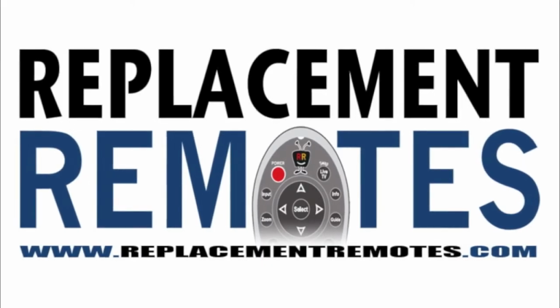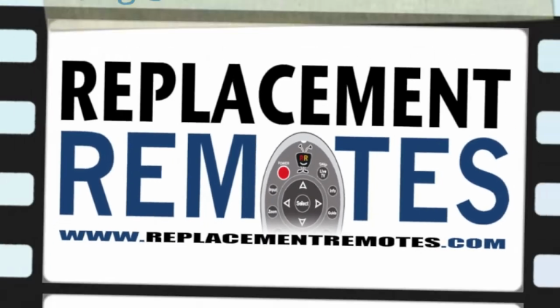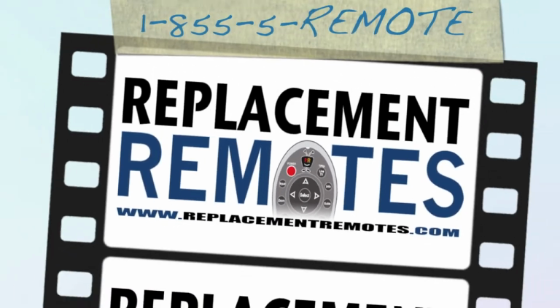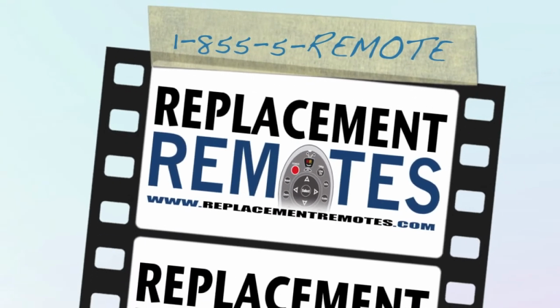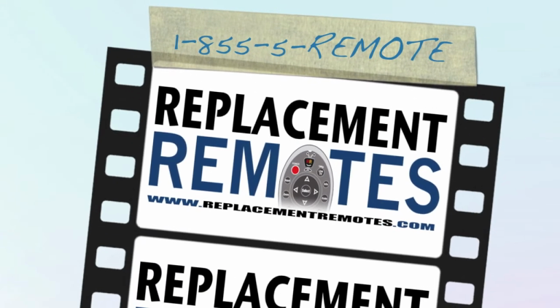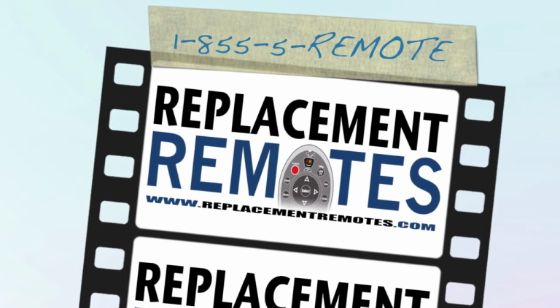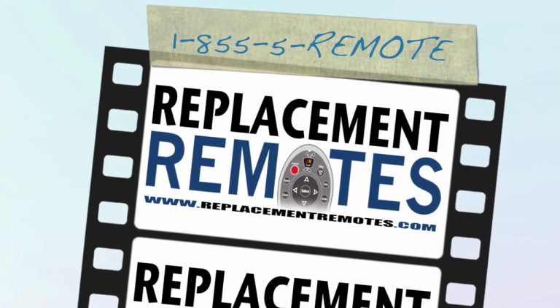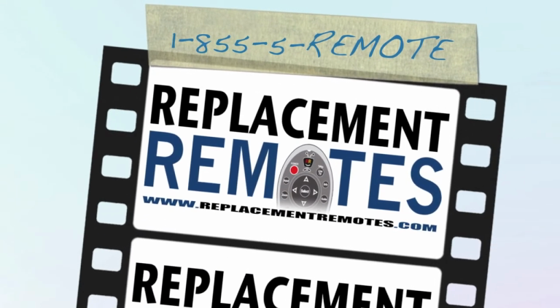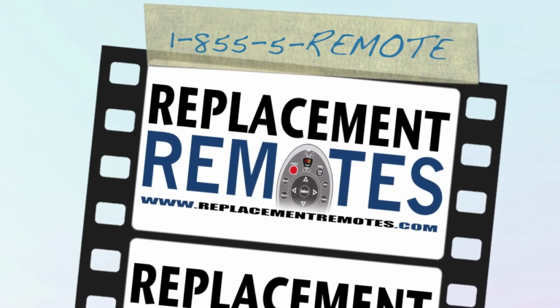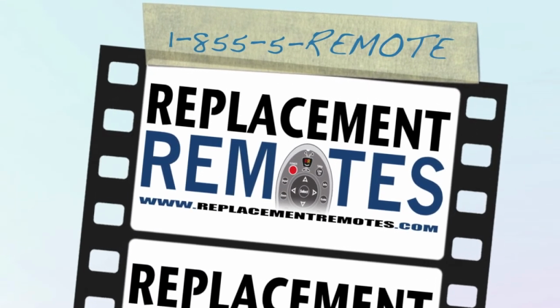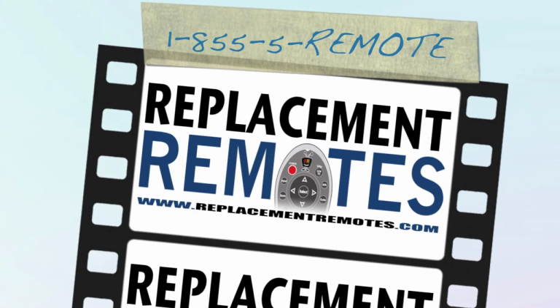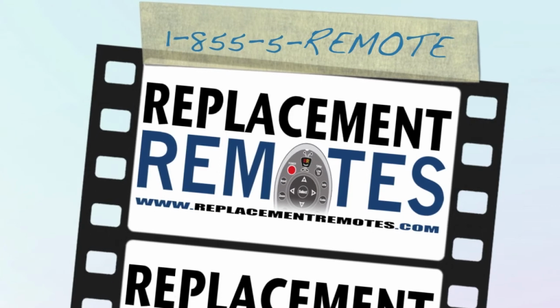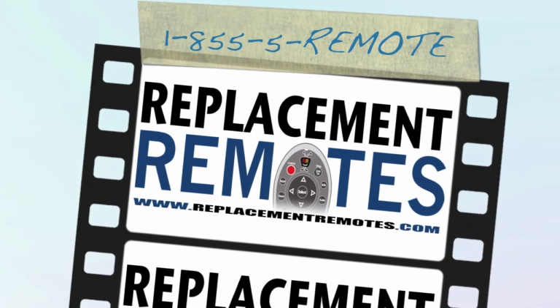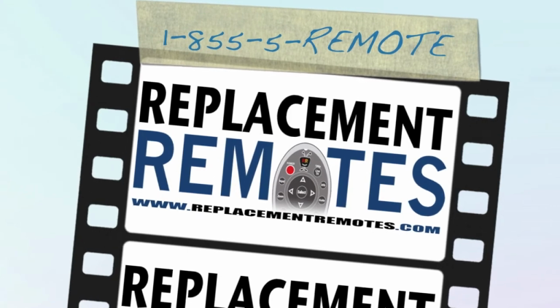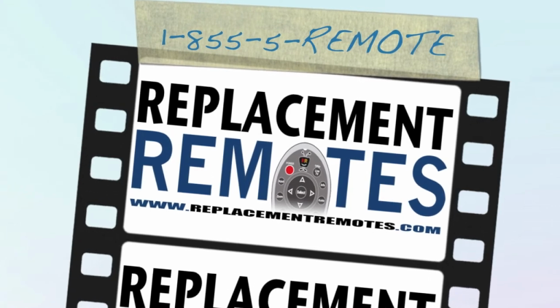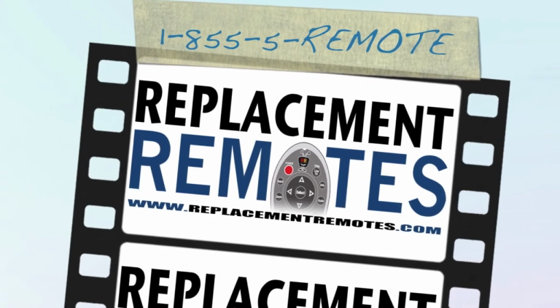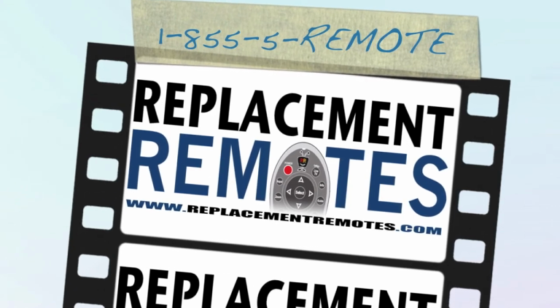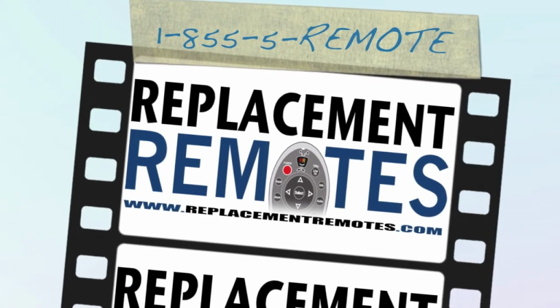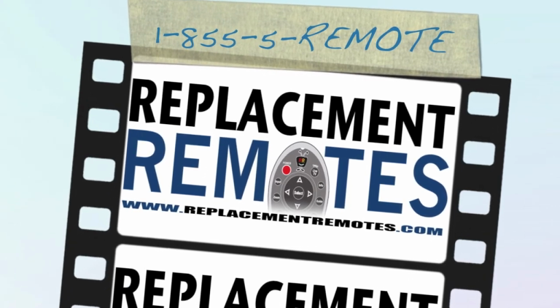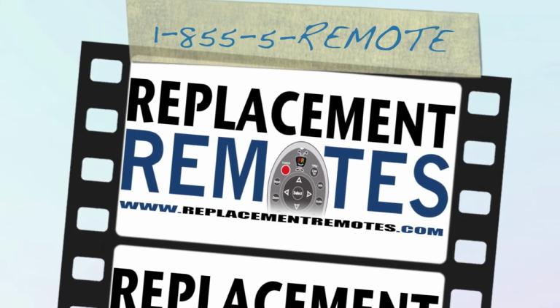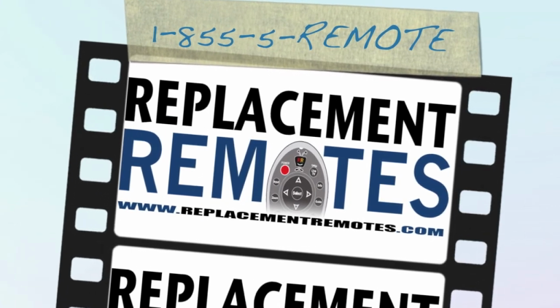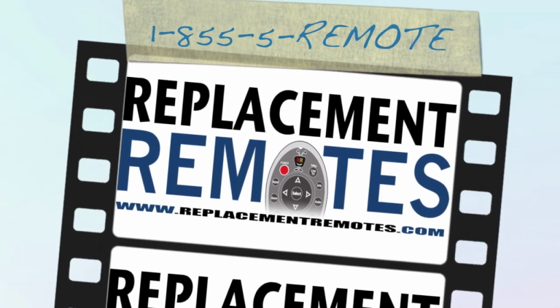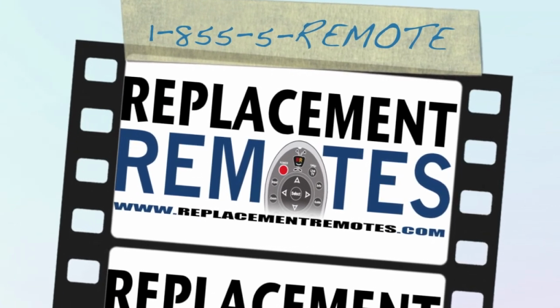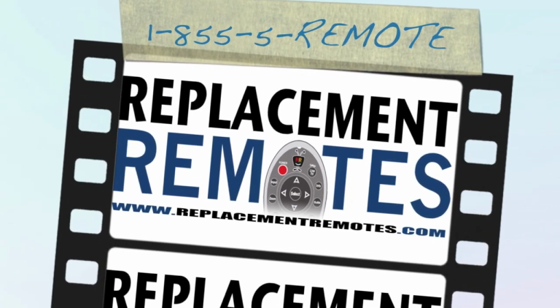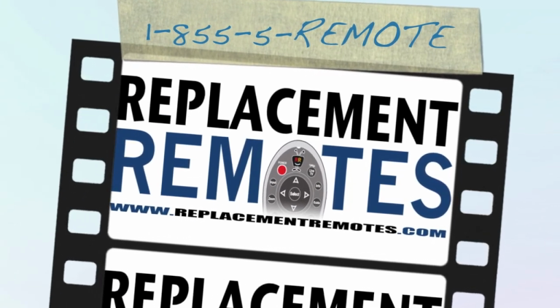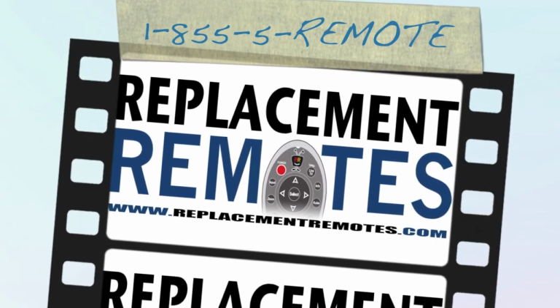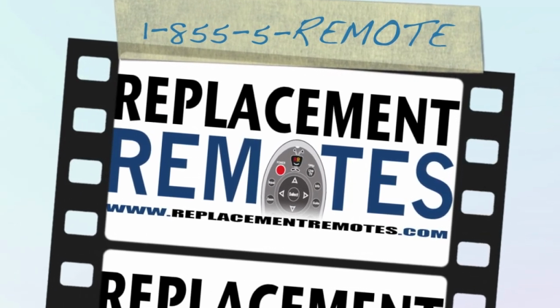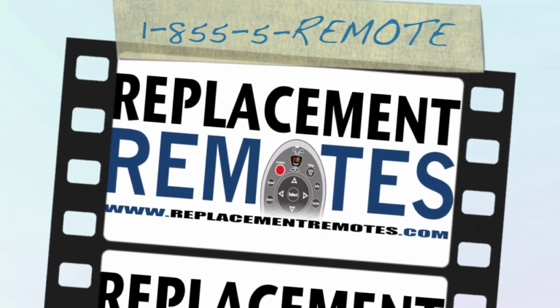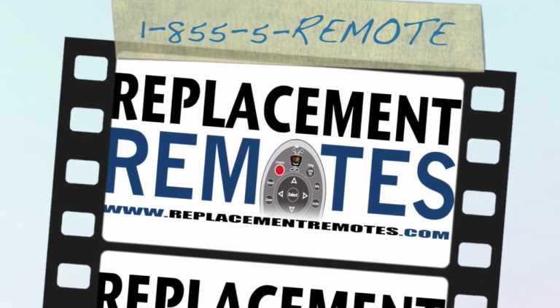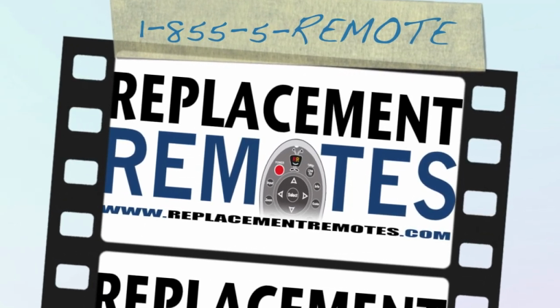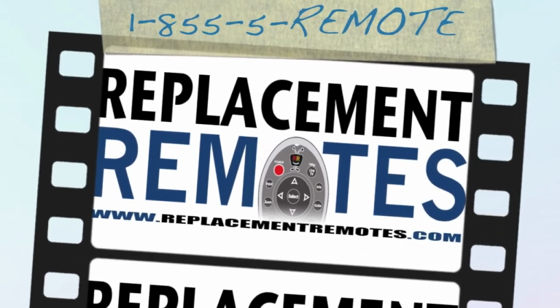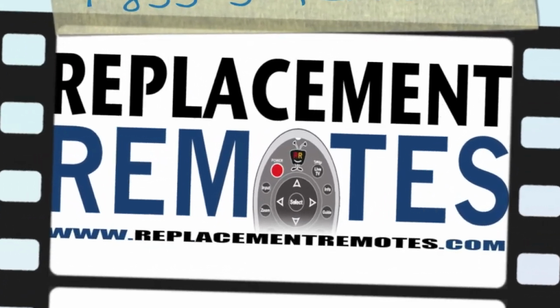ReplacementRemotes.com — if you need a remote control, ReplacementRemotes.com. Thank you.